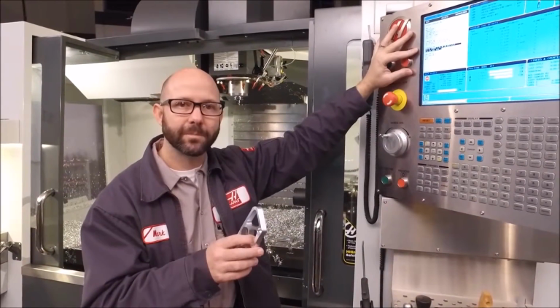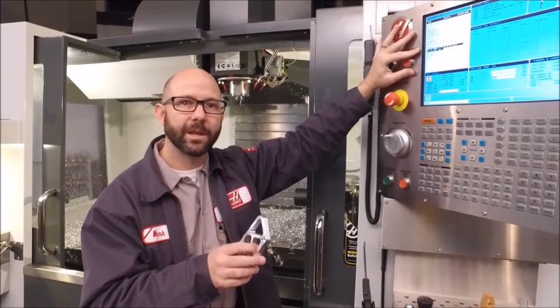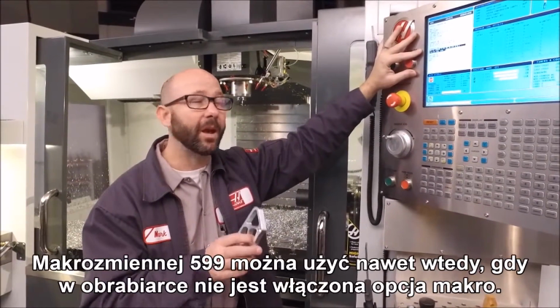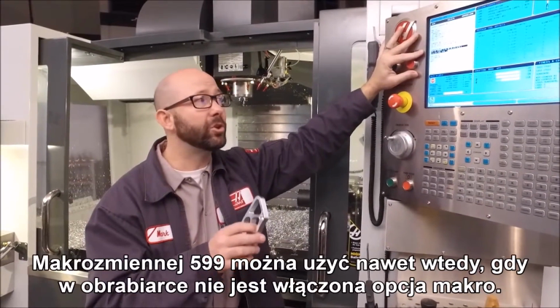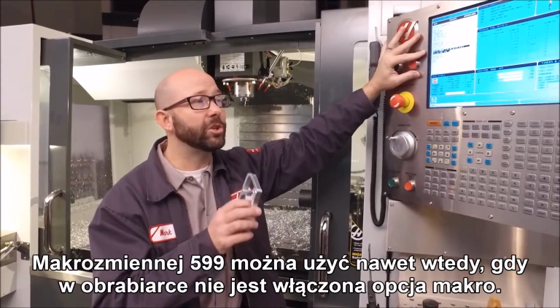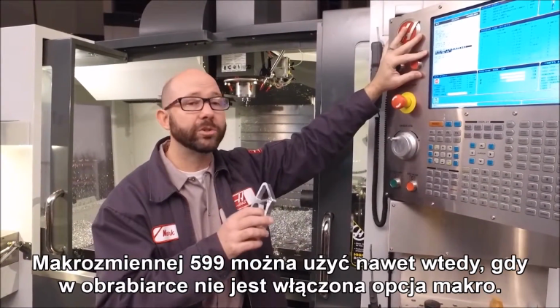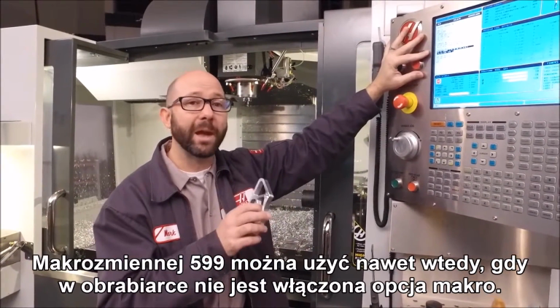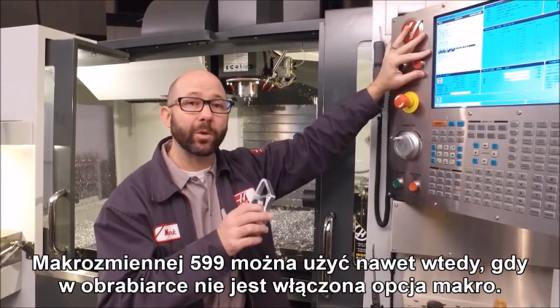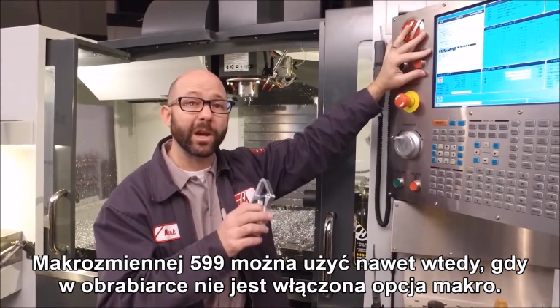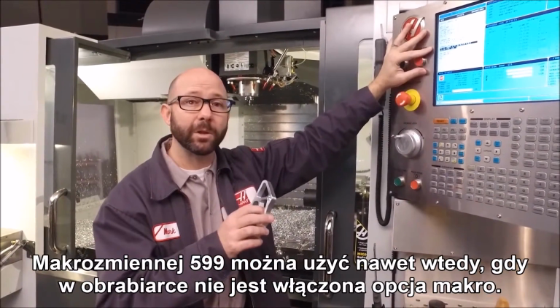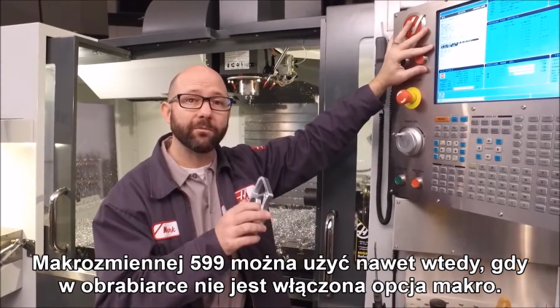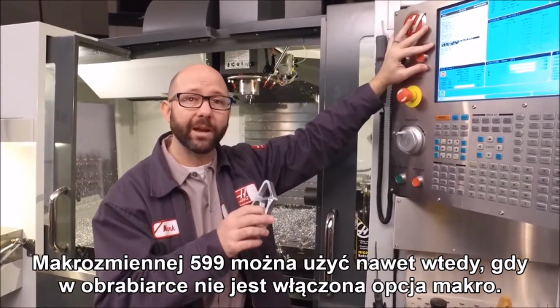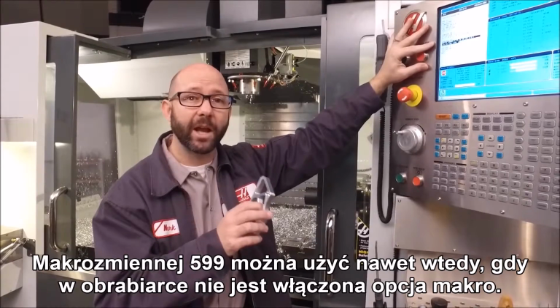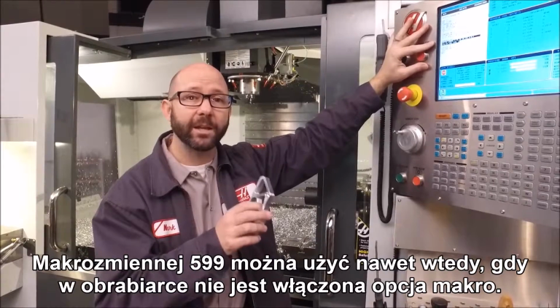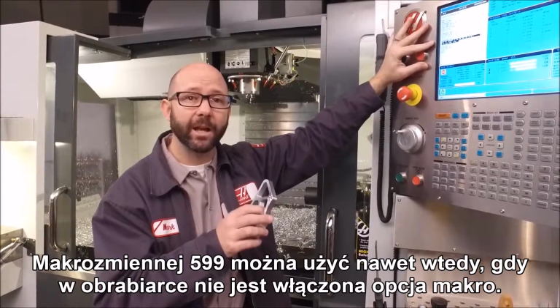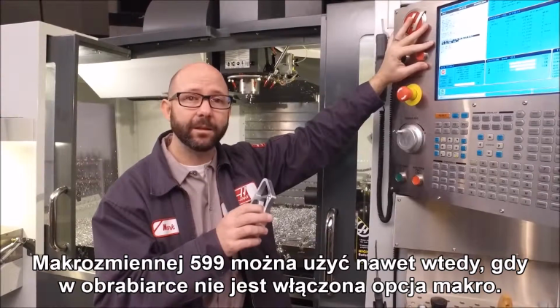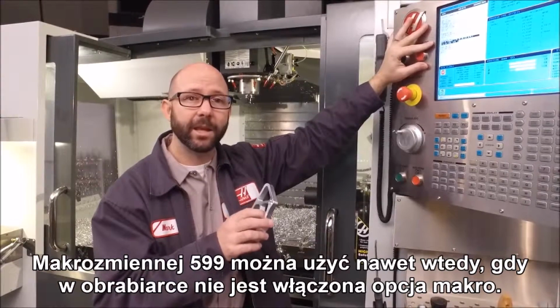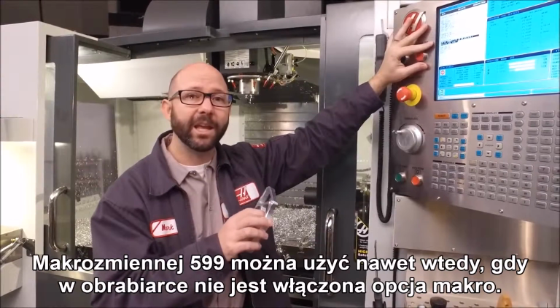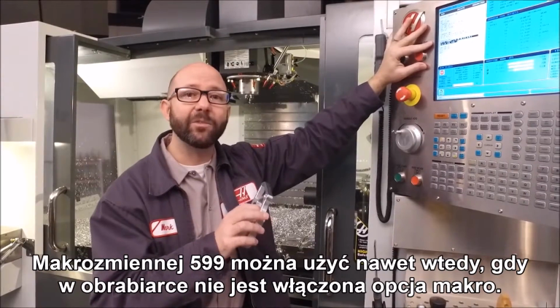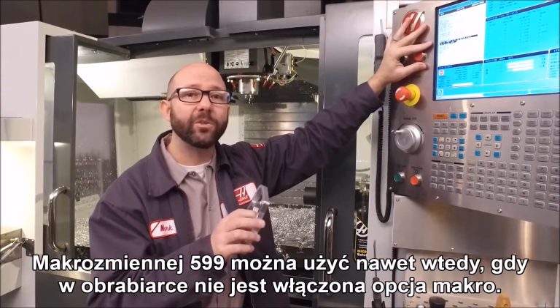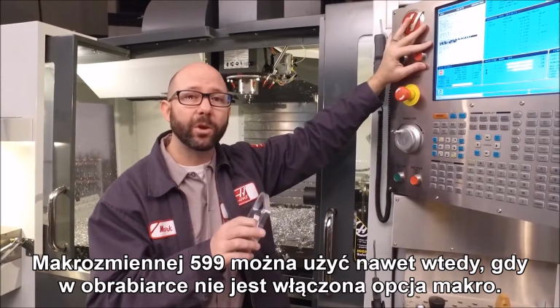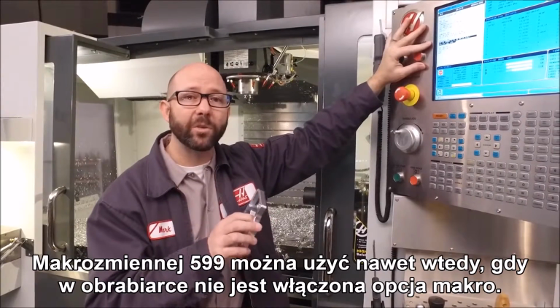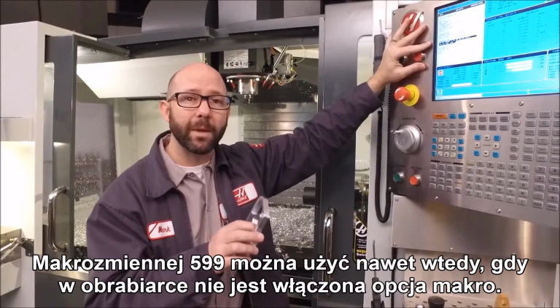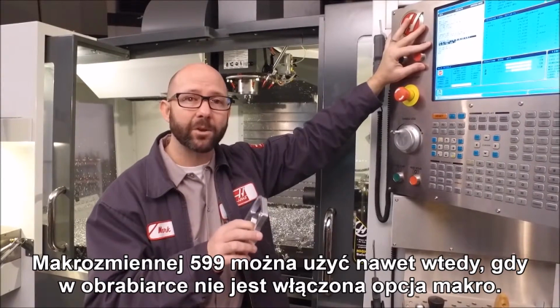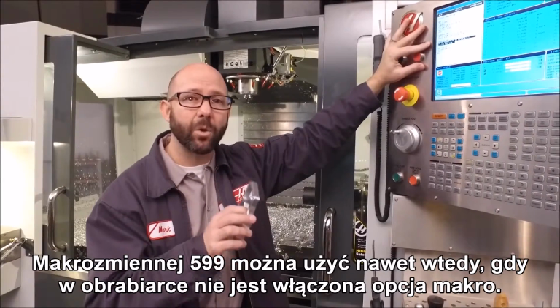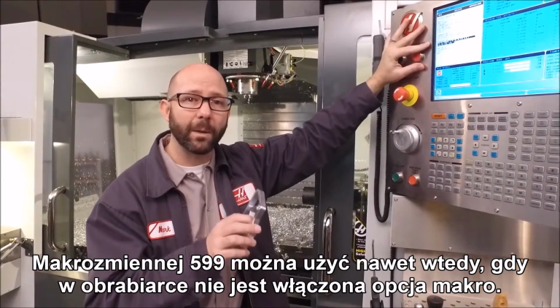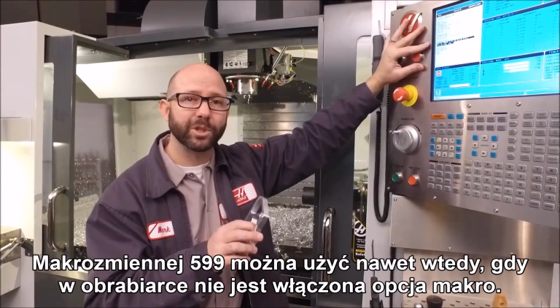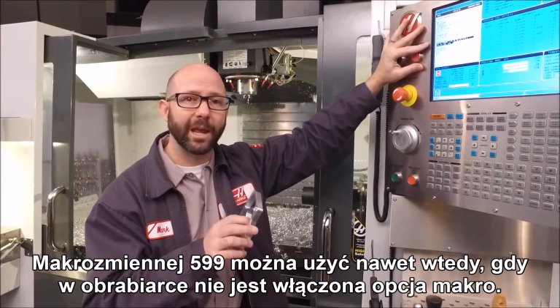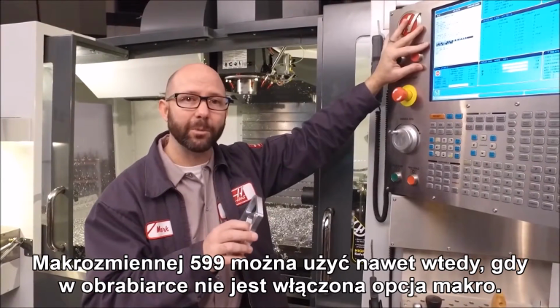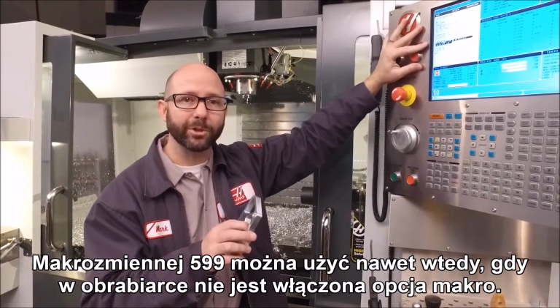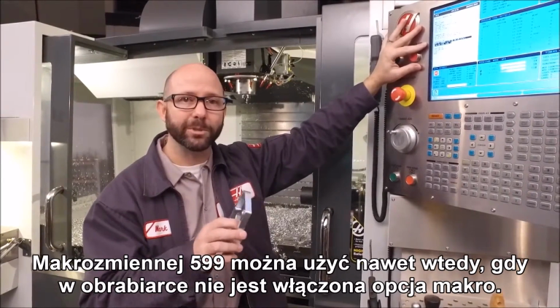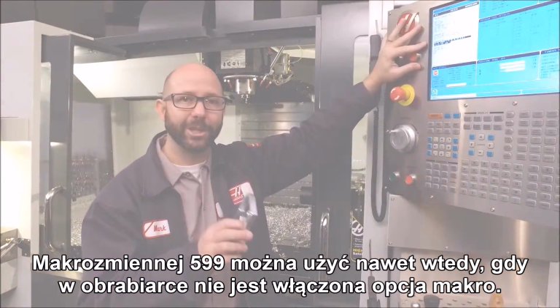You can use macro variable 599 even if you don't have the macro option enabled on your machine.